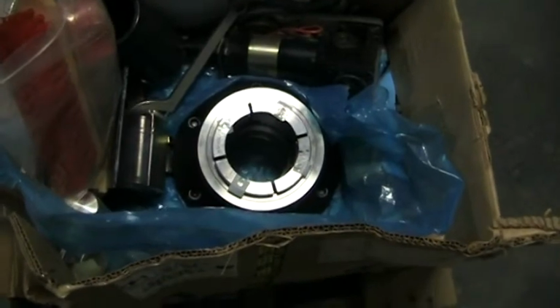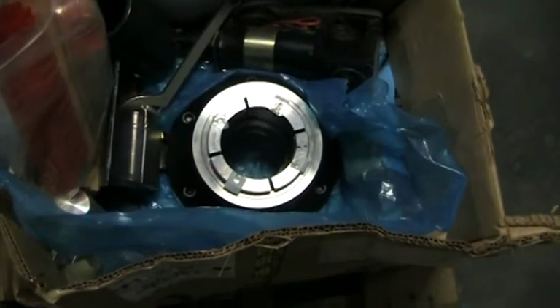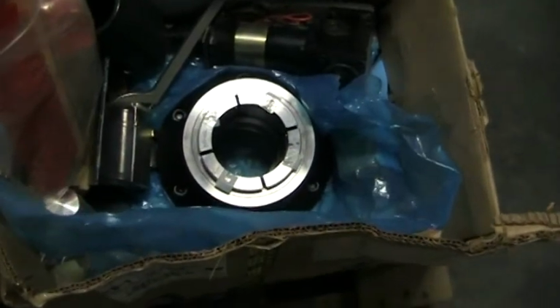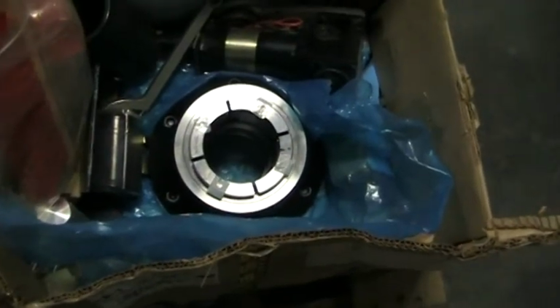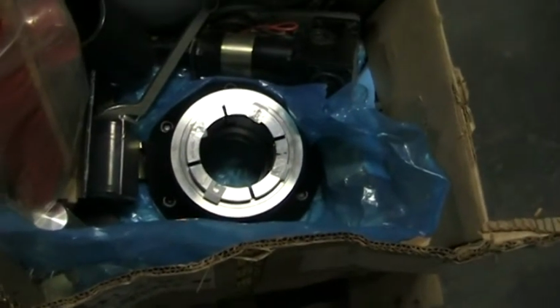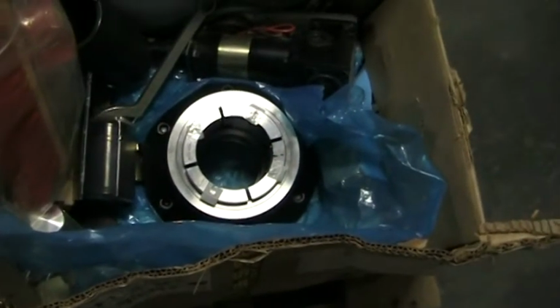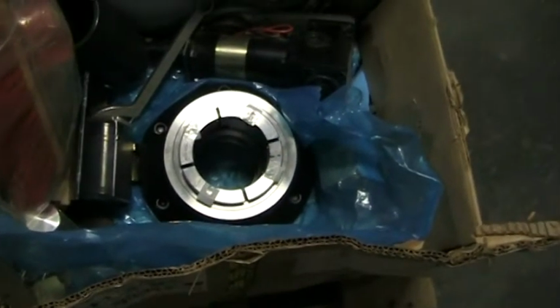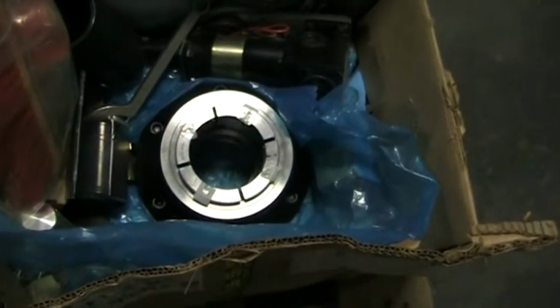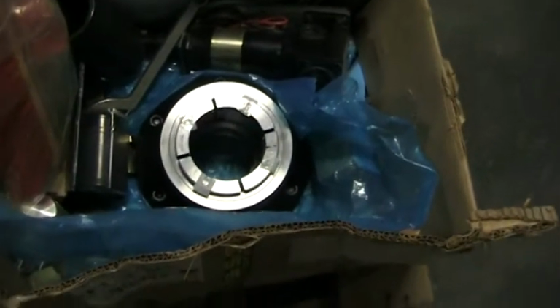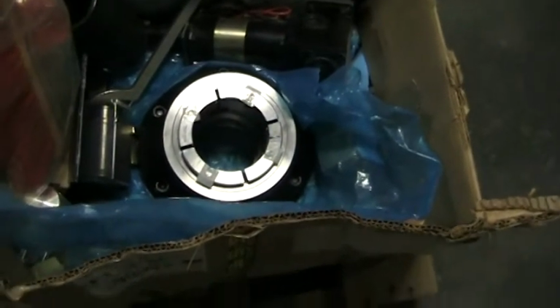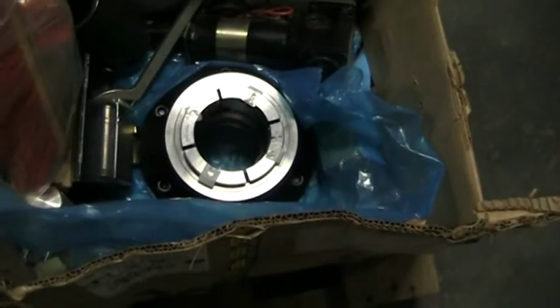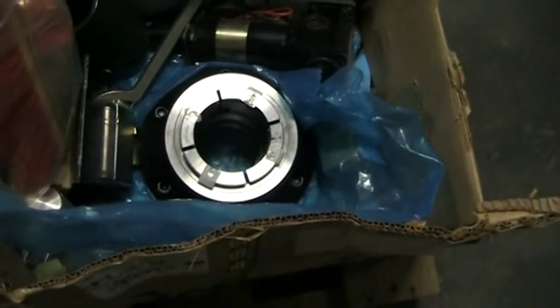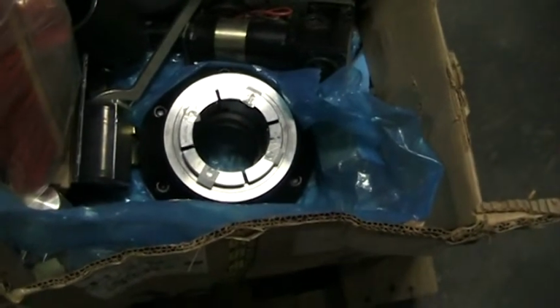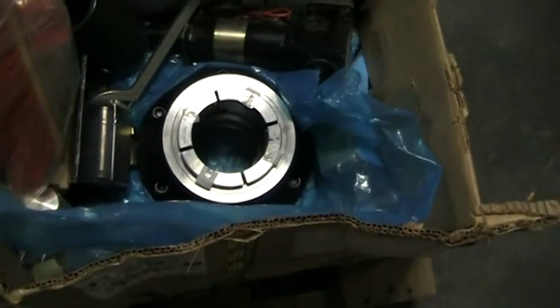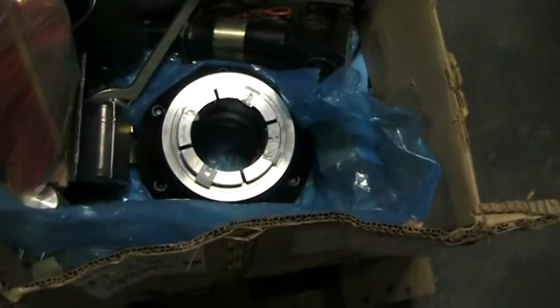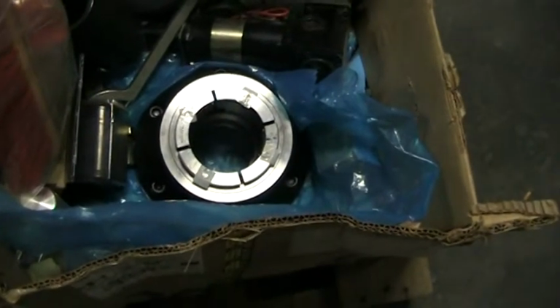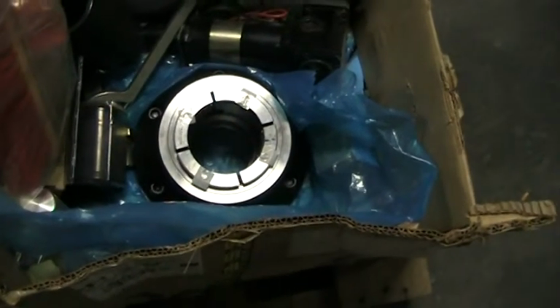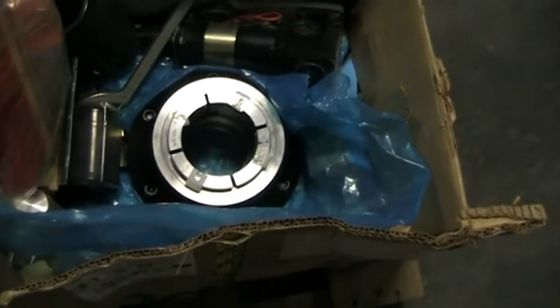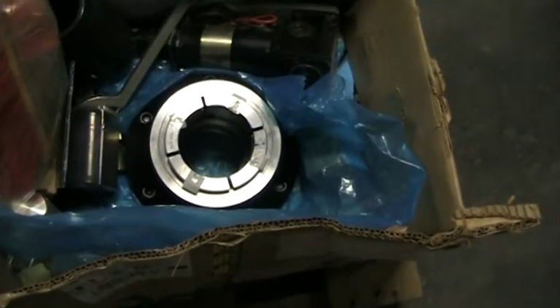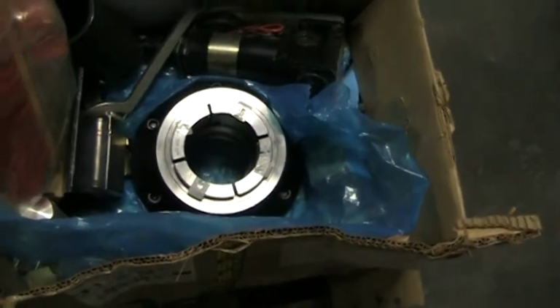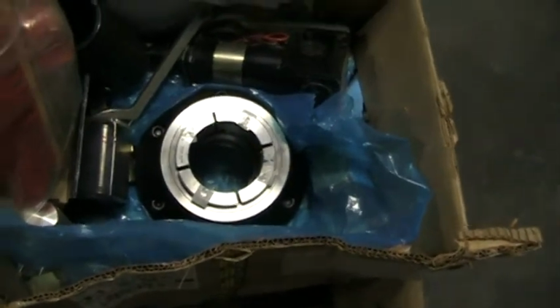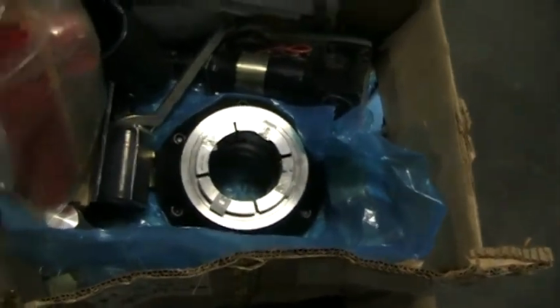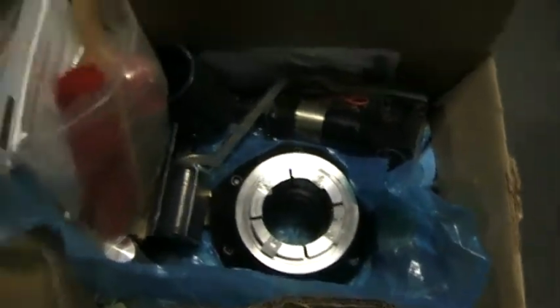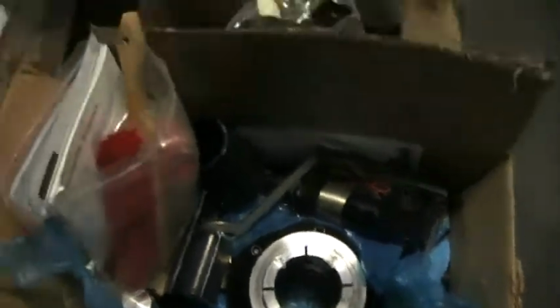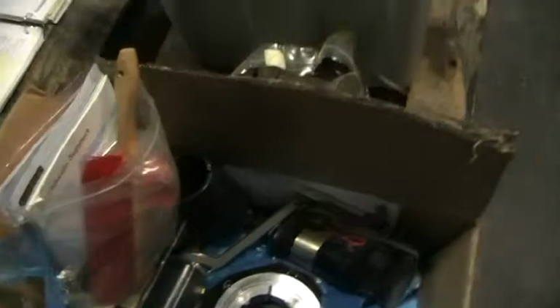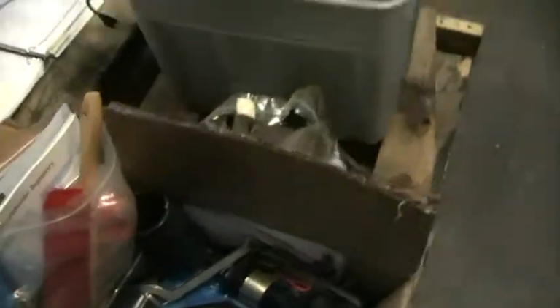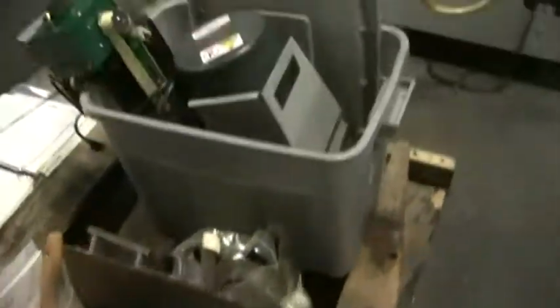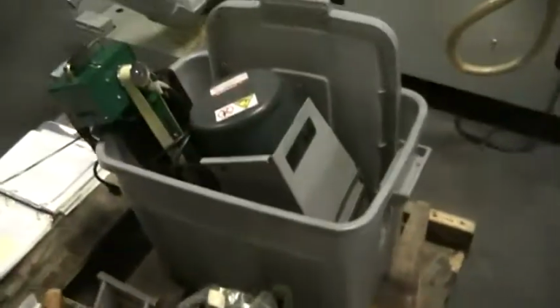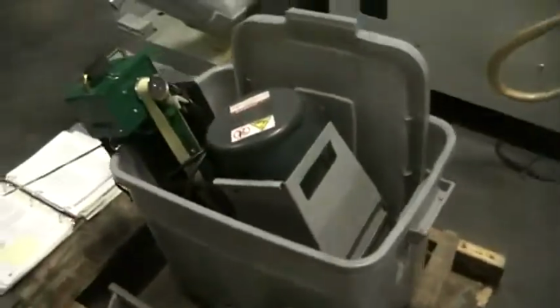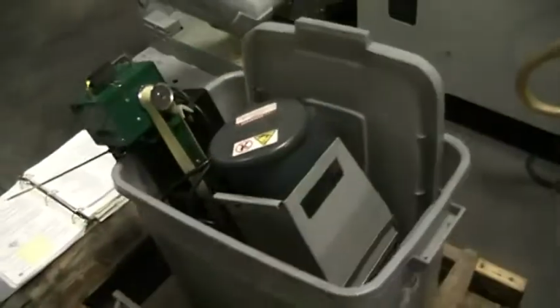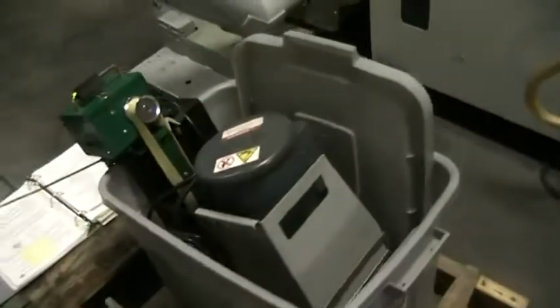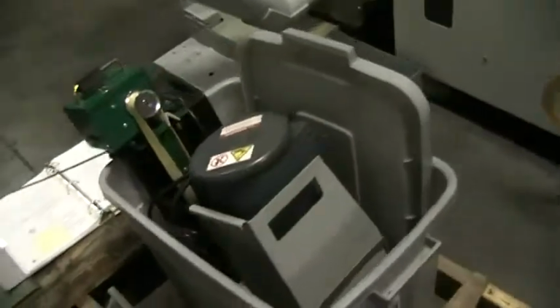It's got a brand new collet chuck coming with it. We have all the manuals and everything, and a coolant pump.